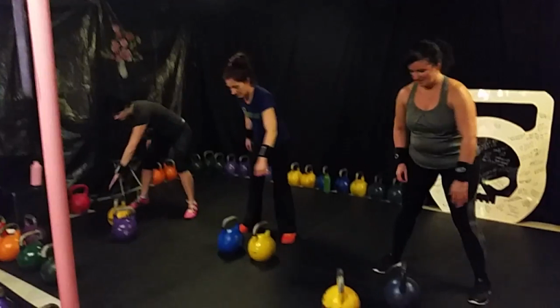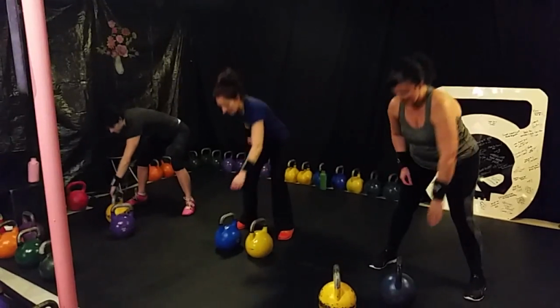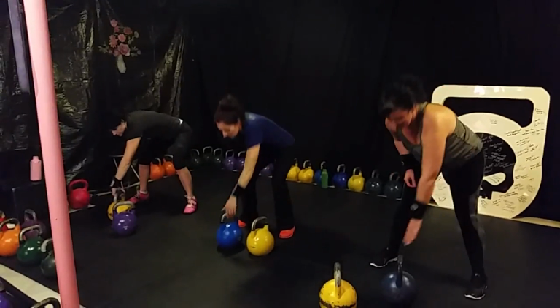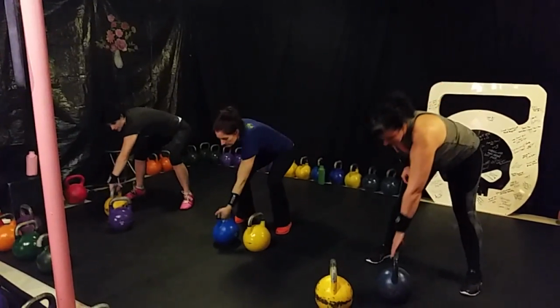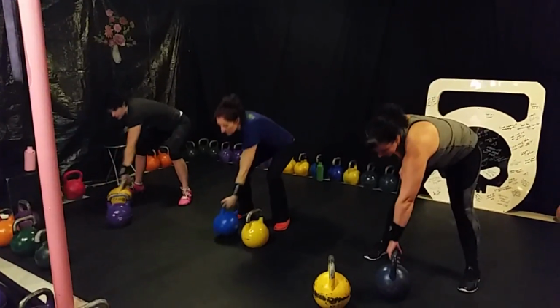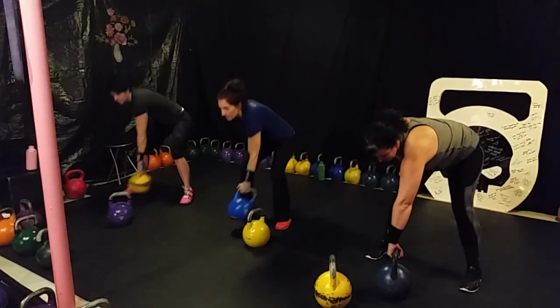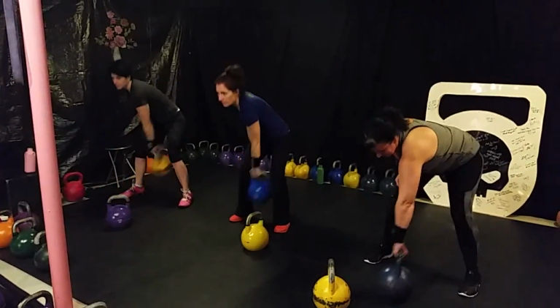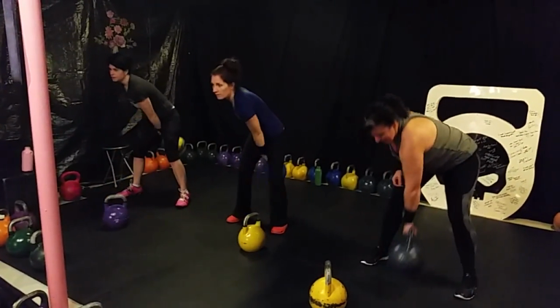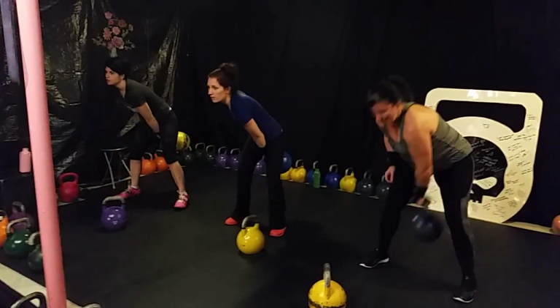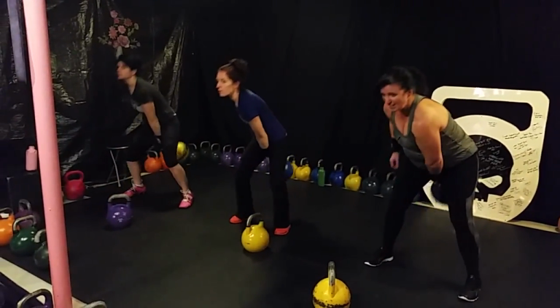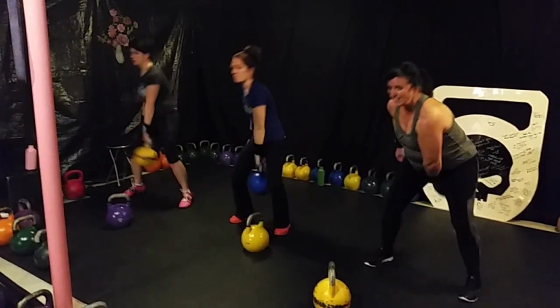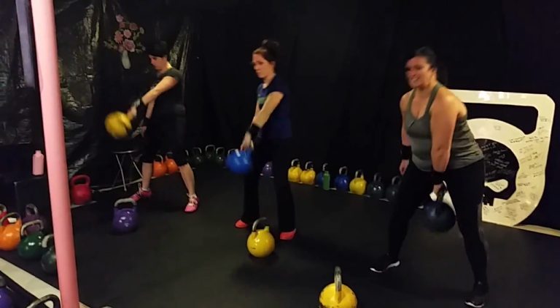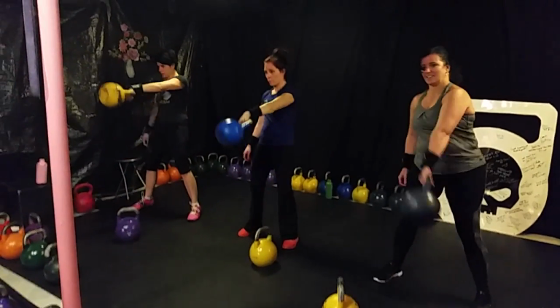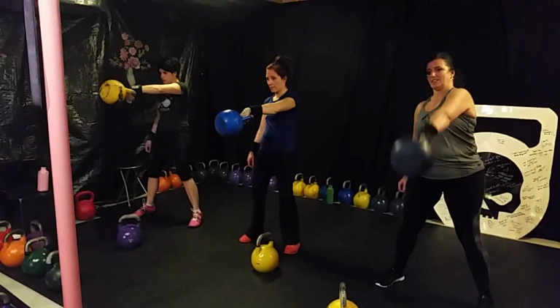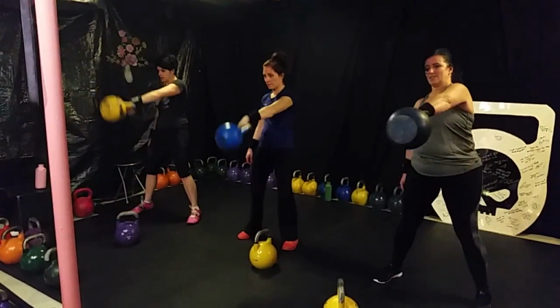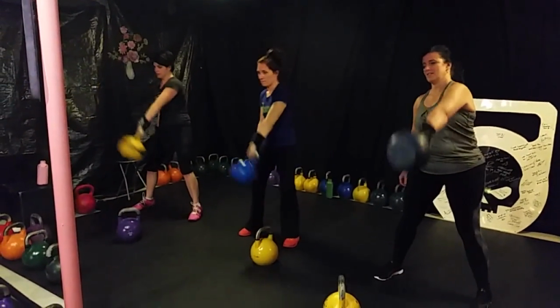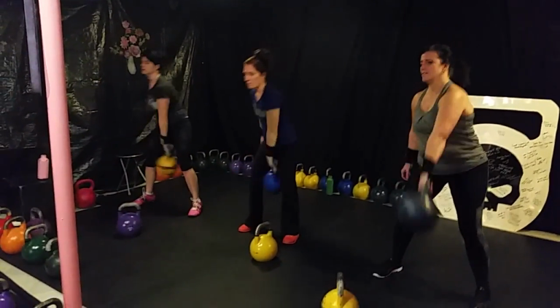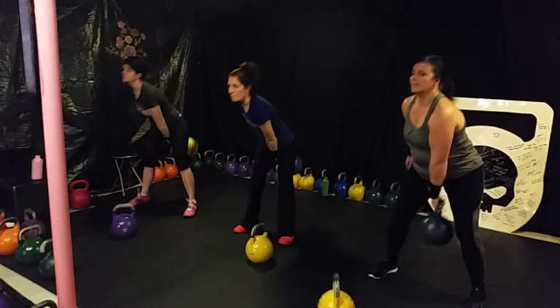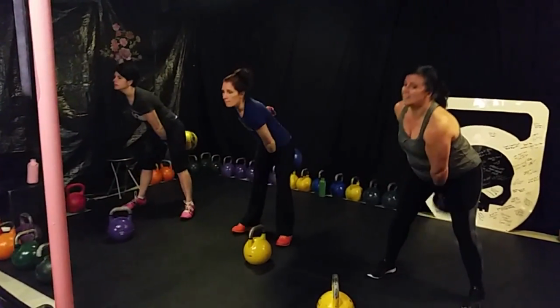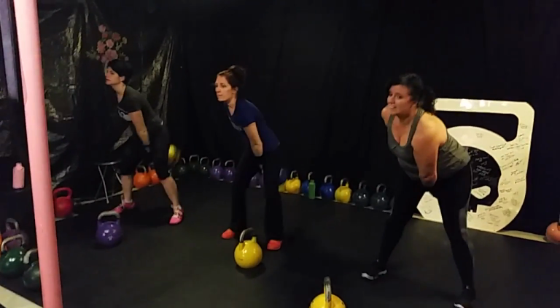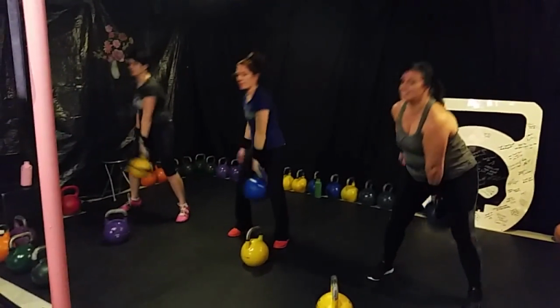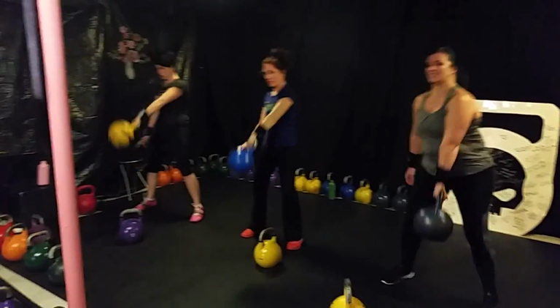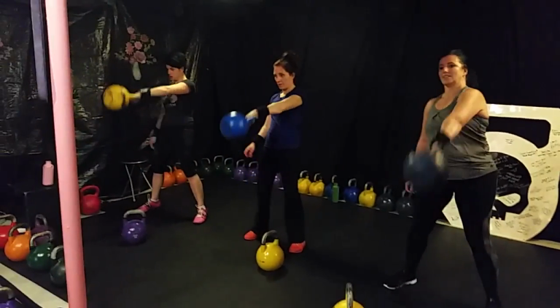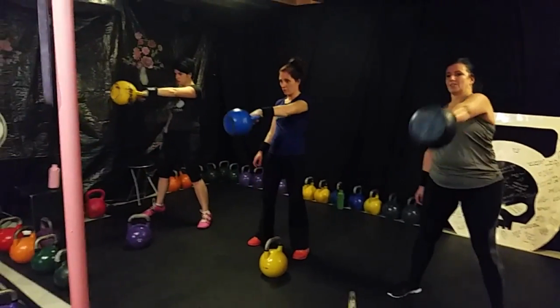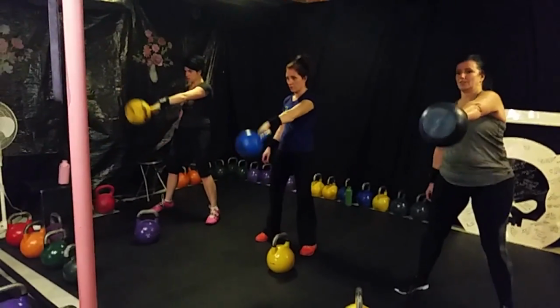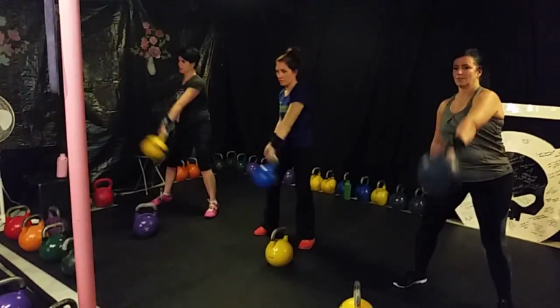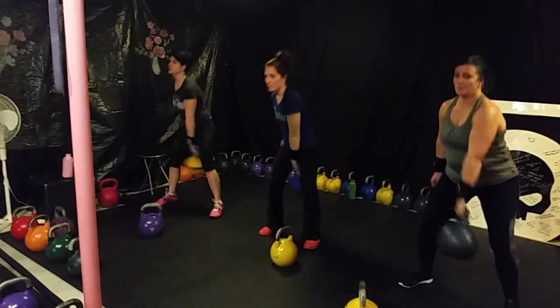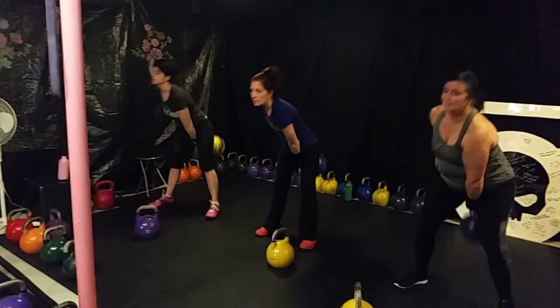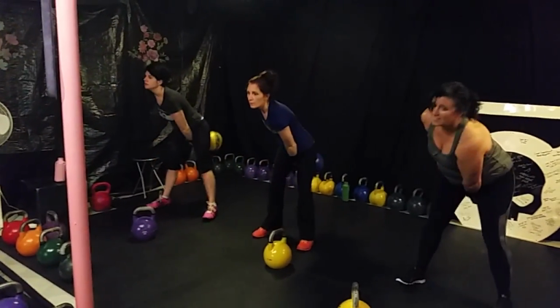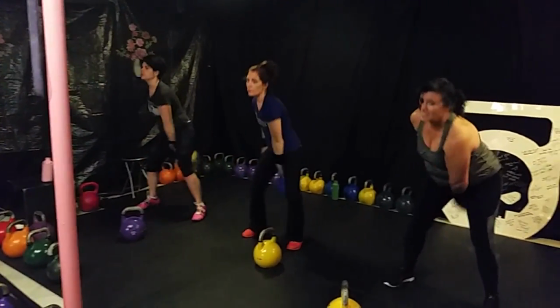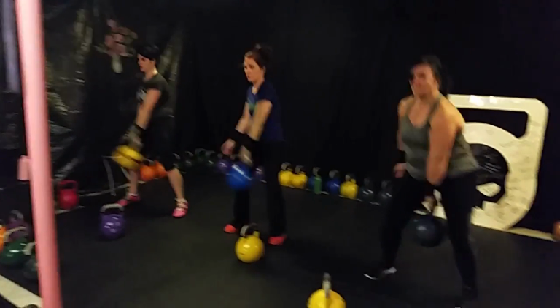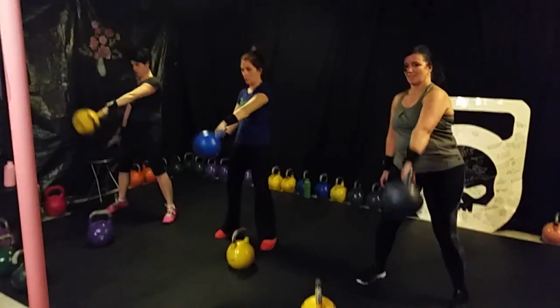Ladies, here we go. Here's another variation of the compounds. We're going to do 40 each arm.